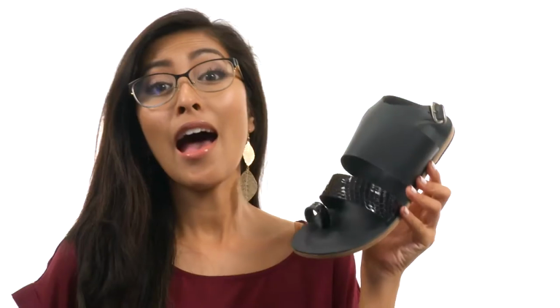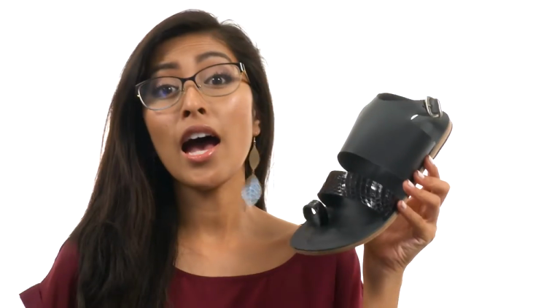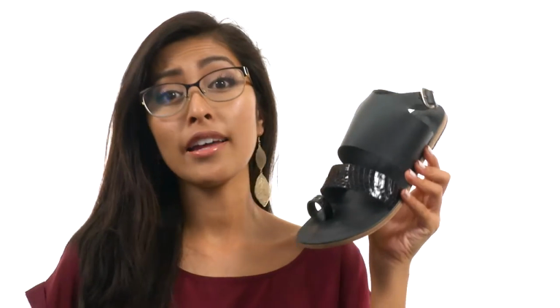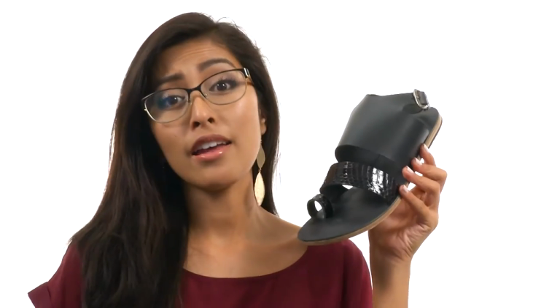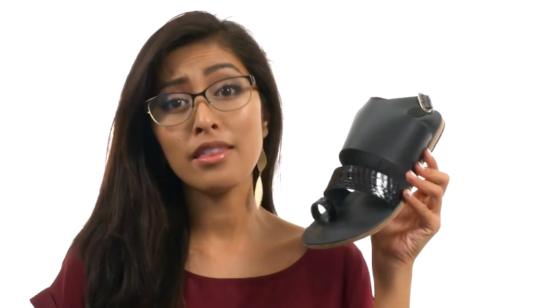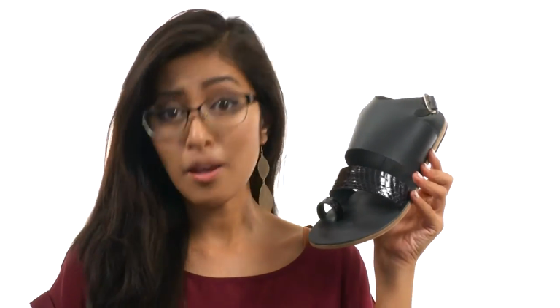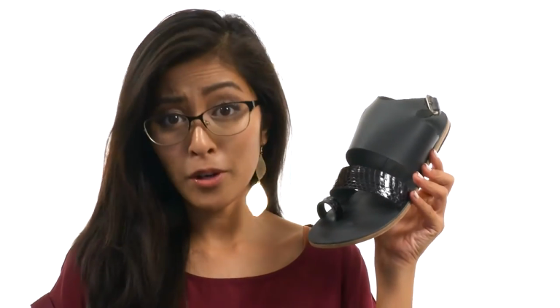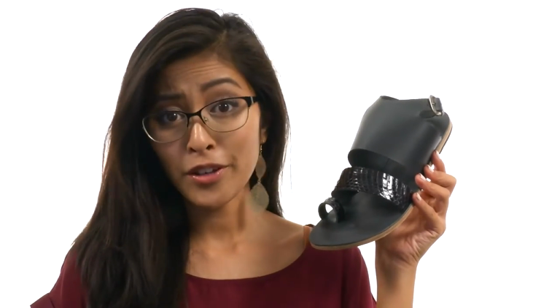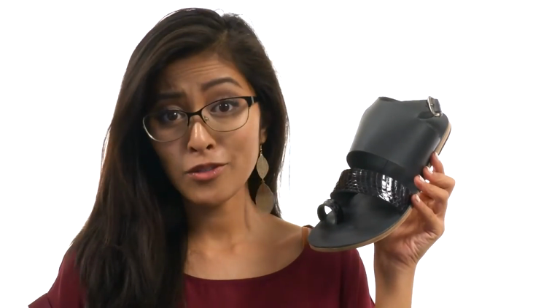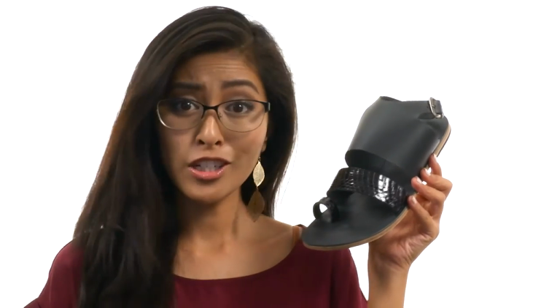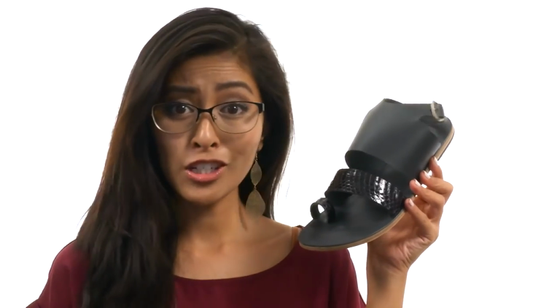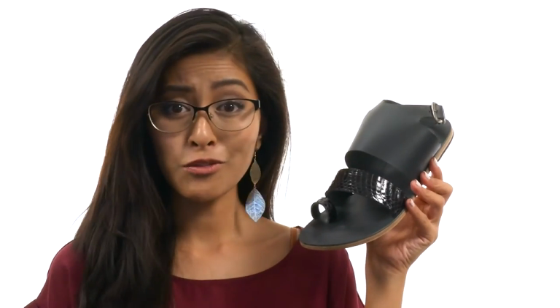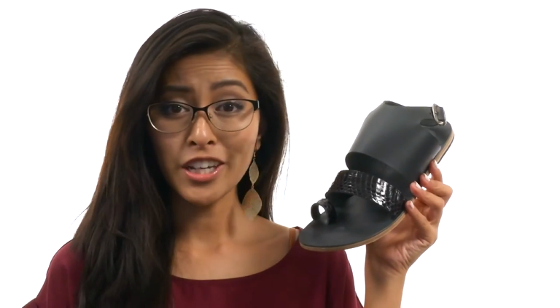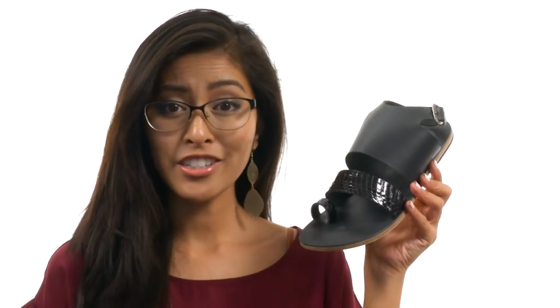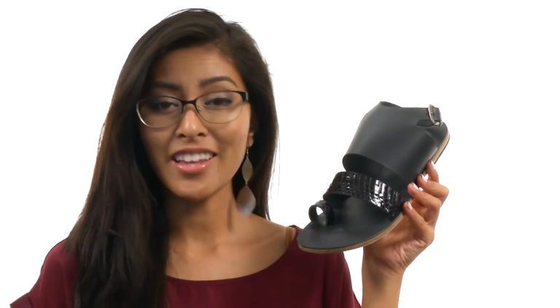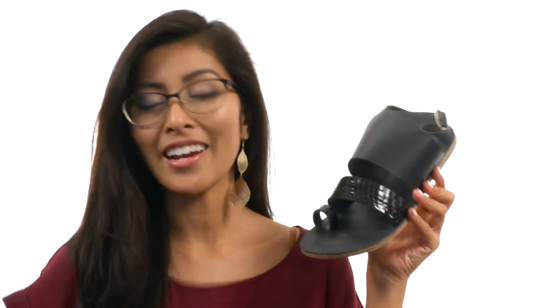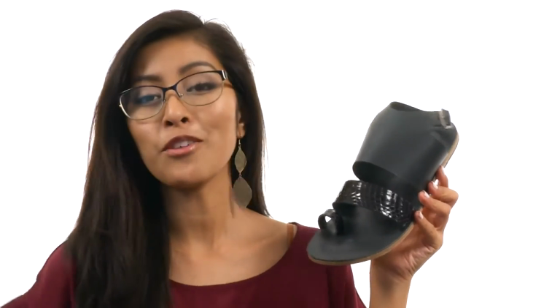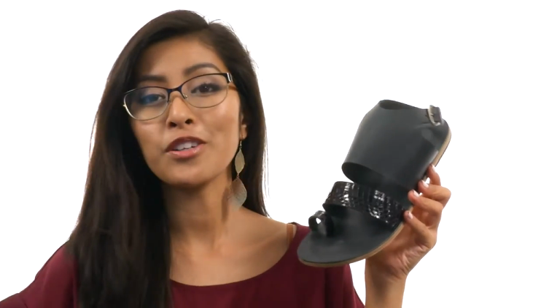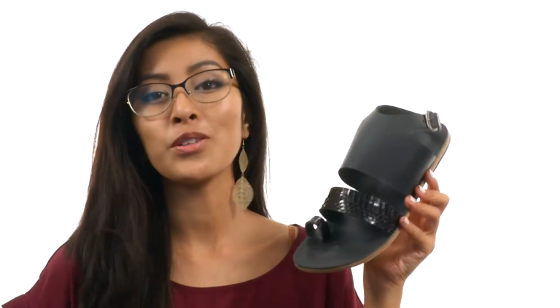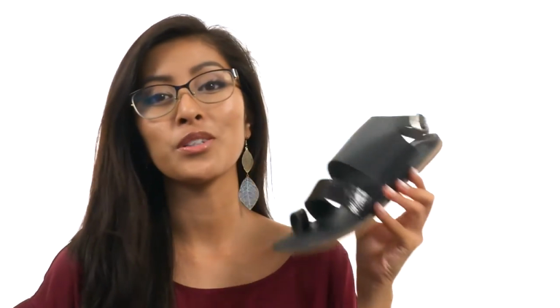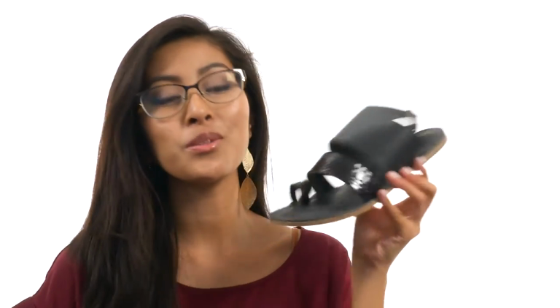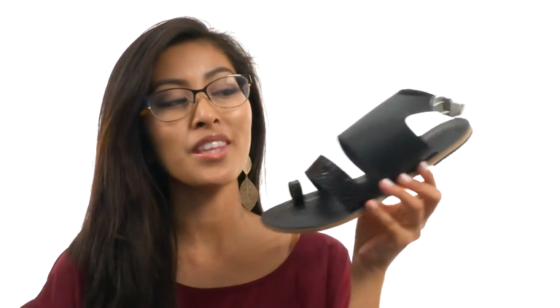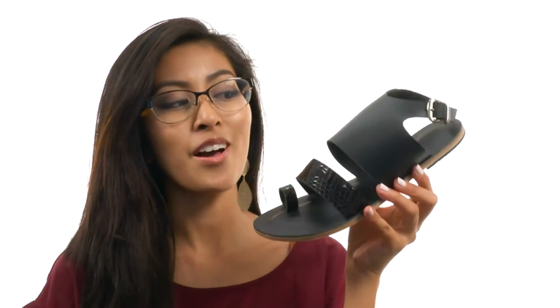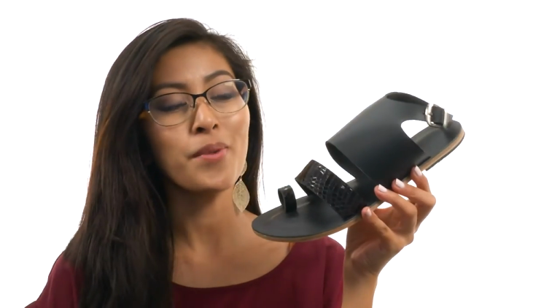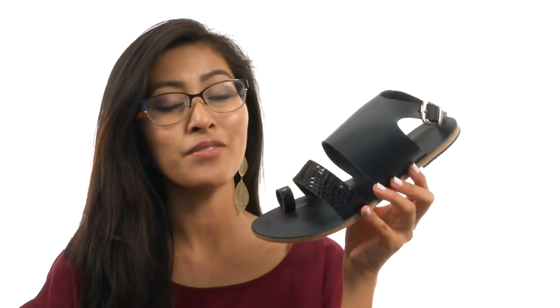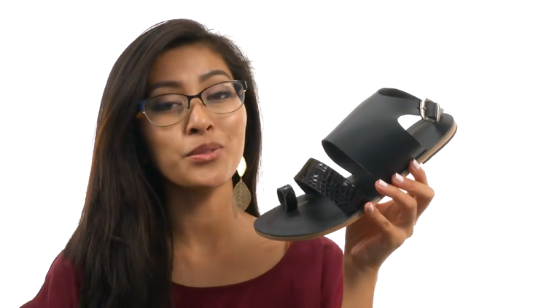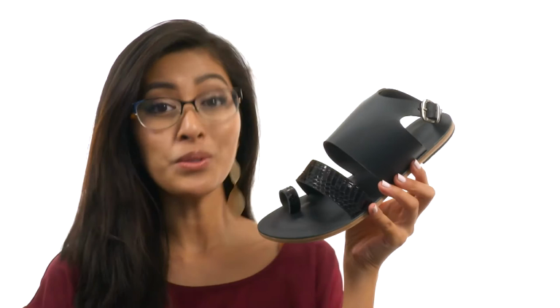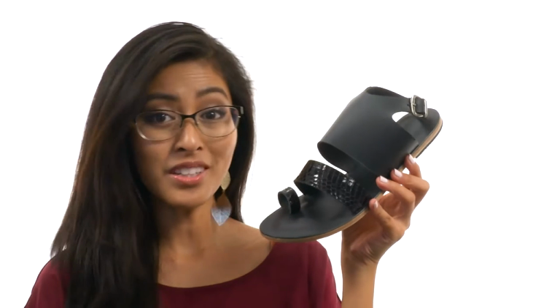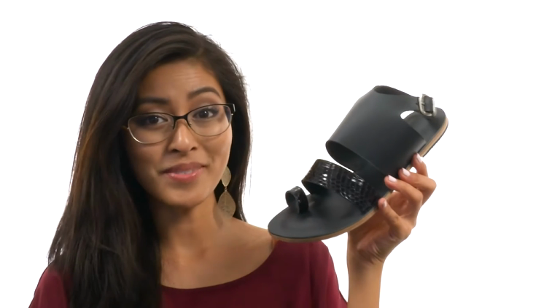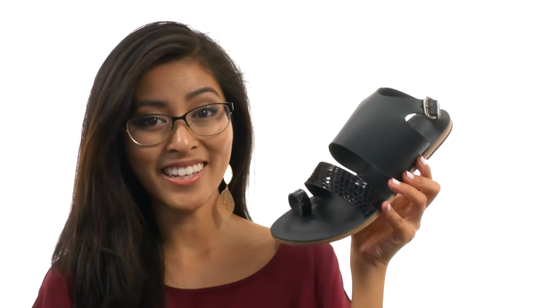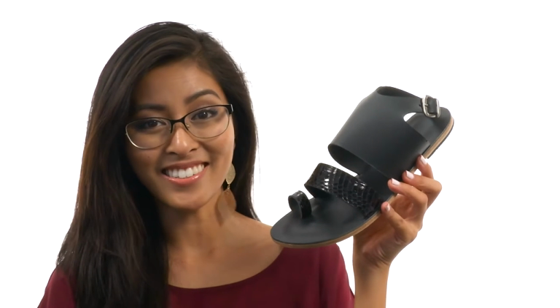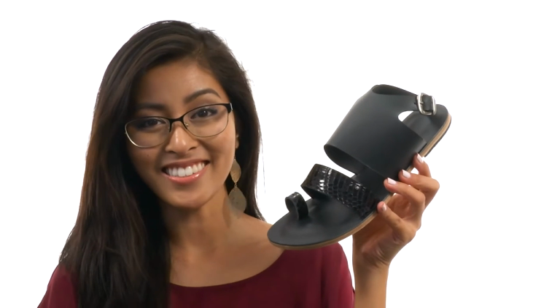Add the perfect finishing flare to that outfit of yours with the help of Jerusalem Sandals.